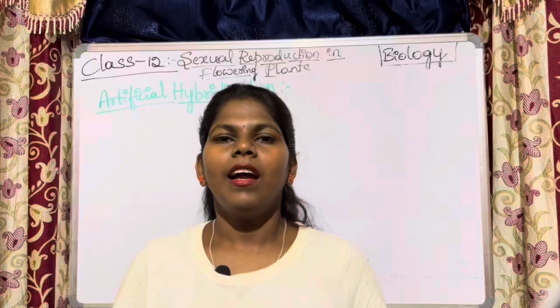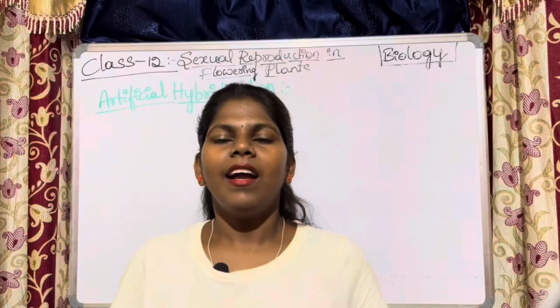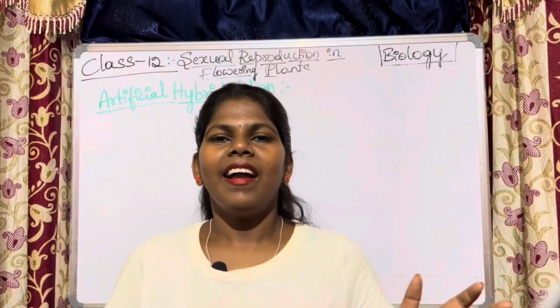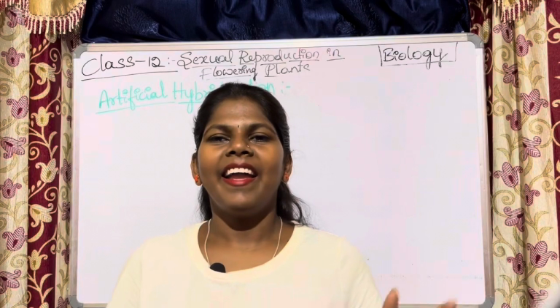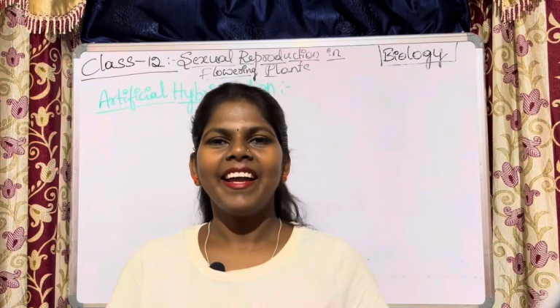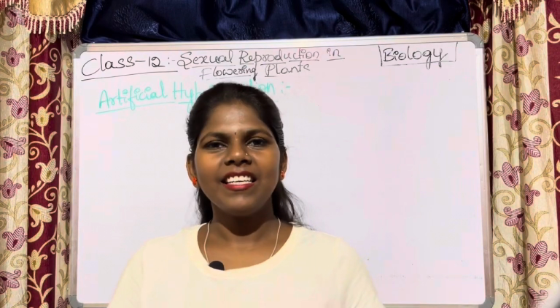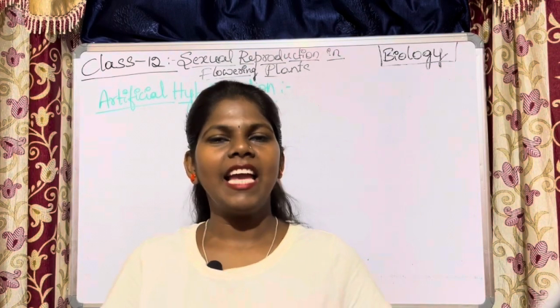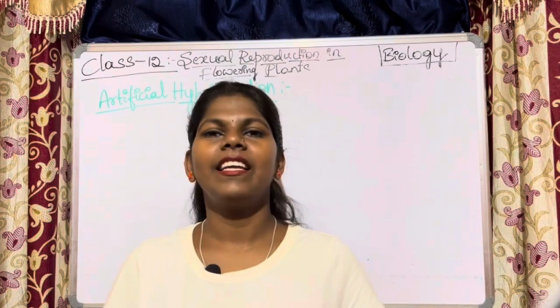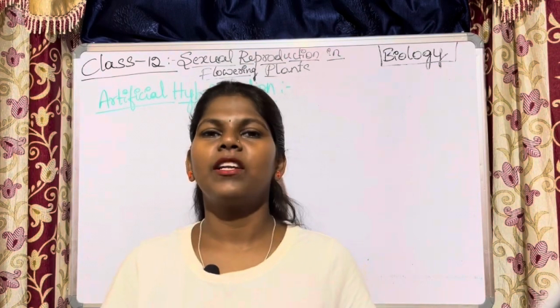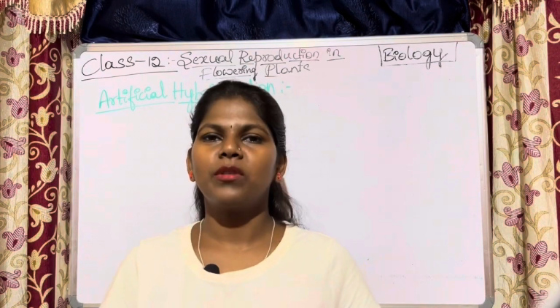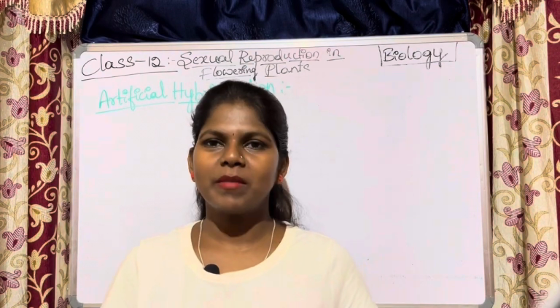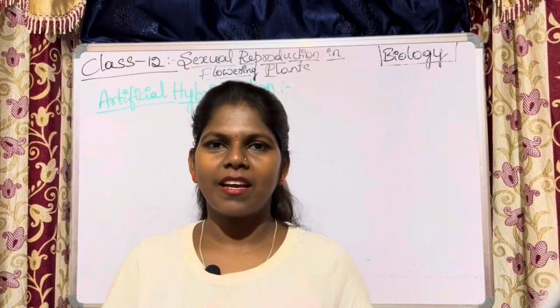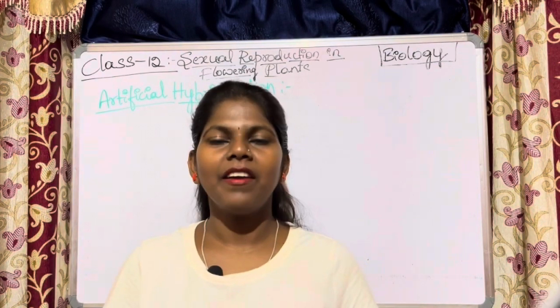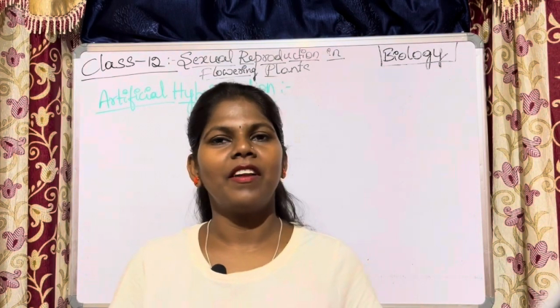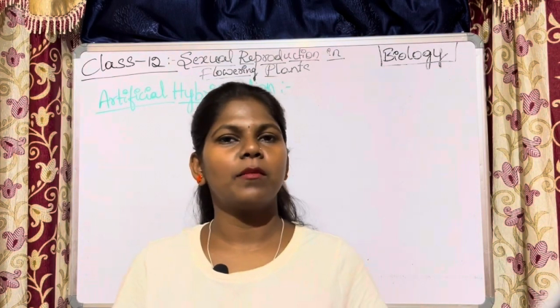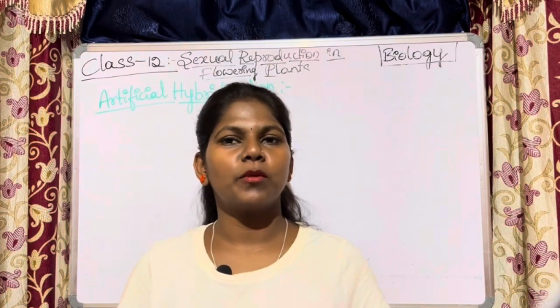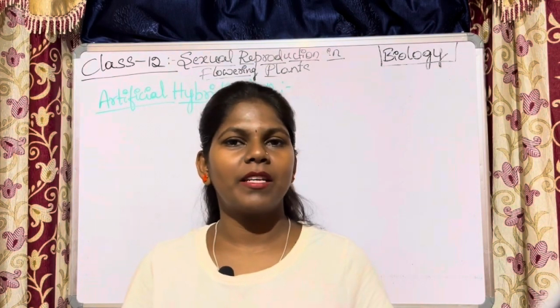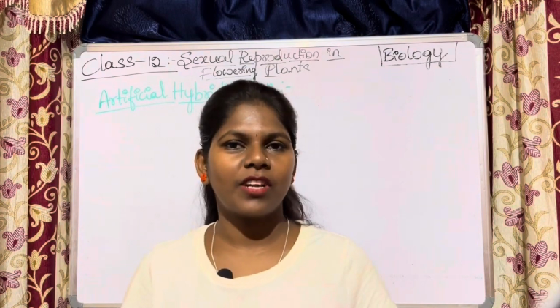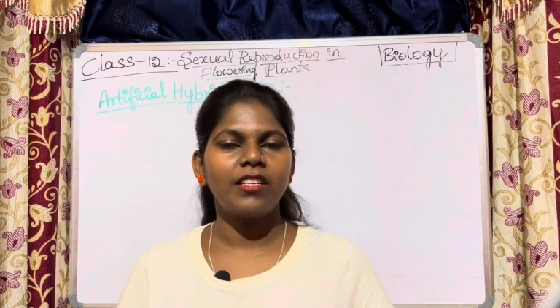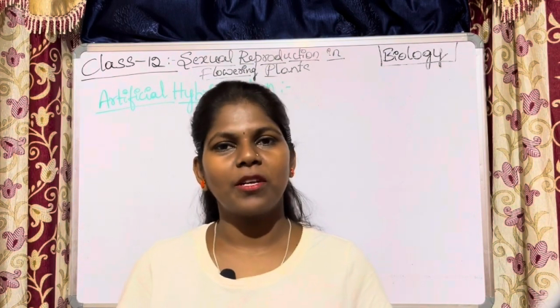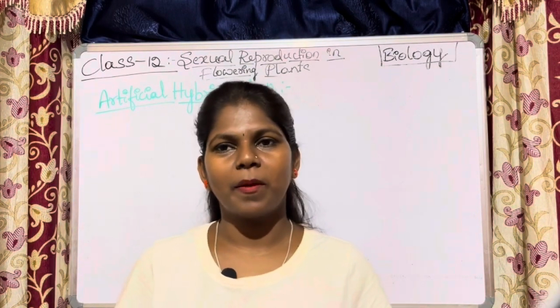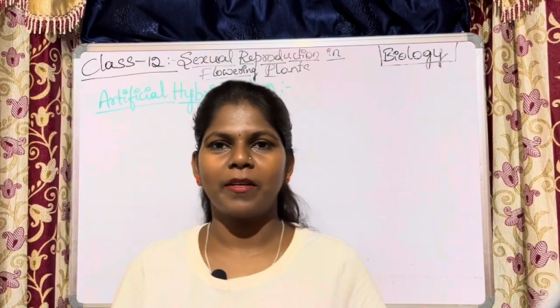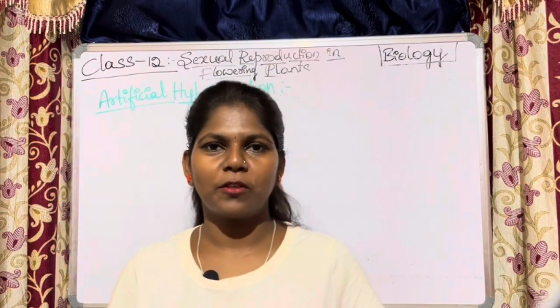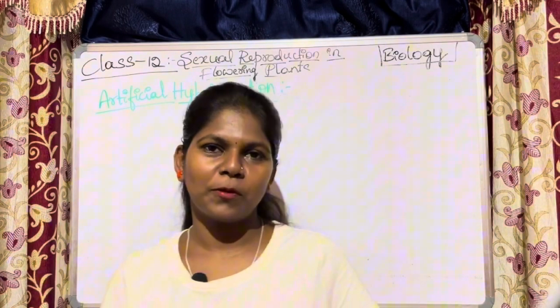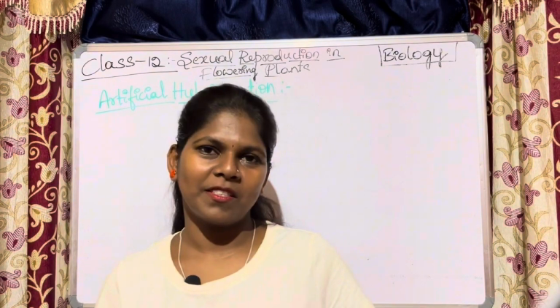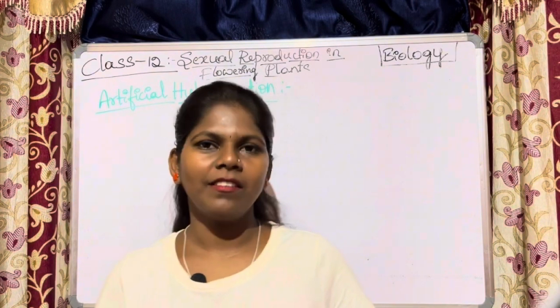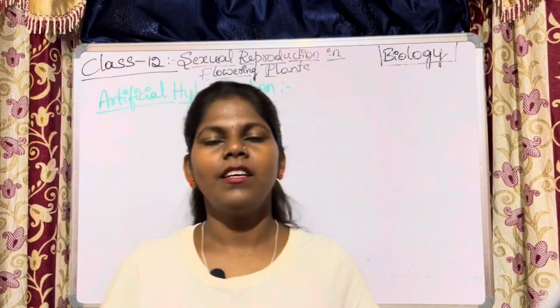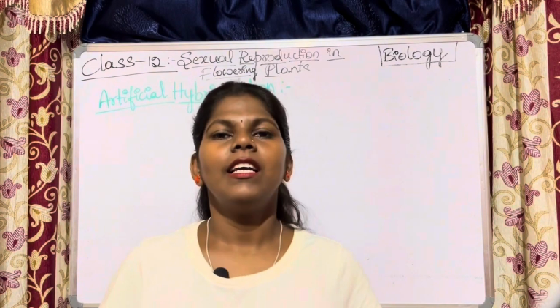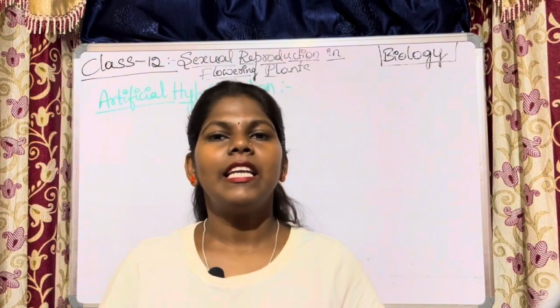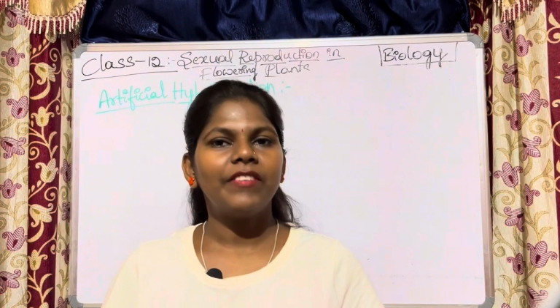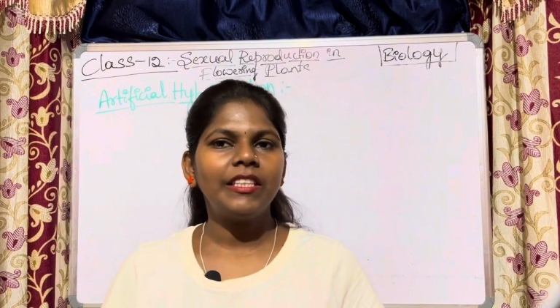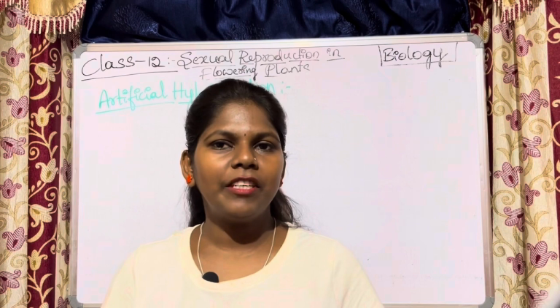Hey guys, welcome to my channel, Shilpa Bayer Tutor. In this video, we will talk about Artificial Hybridization.